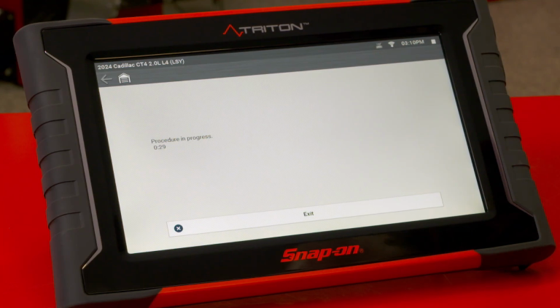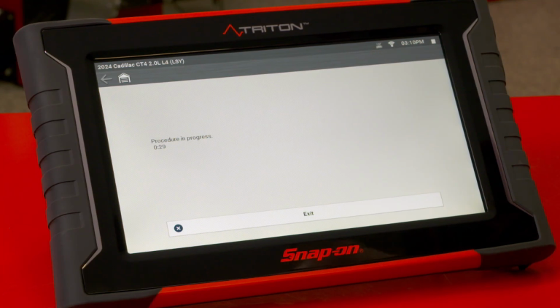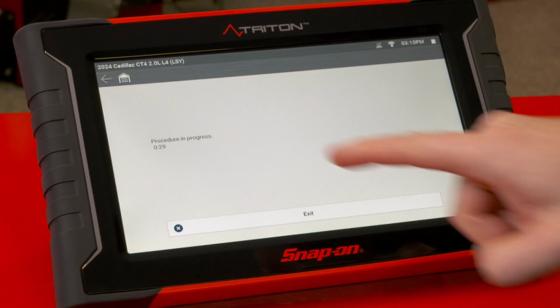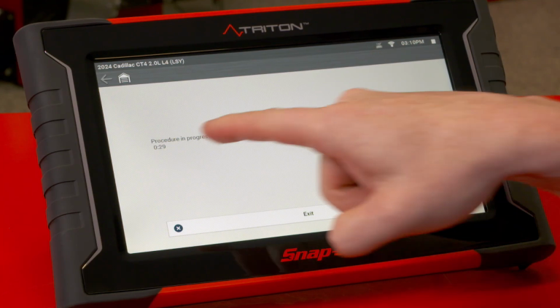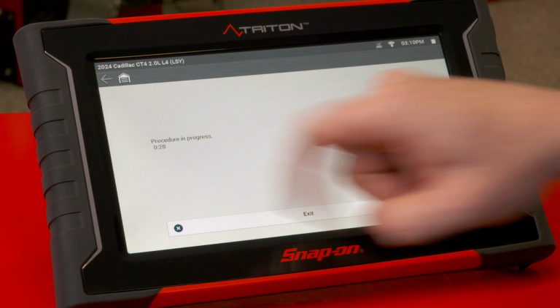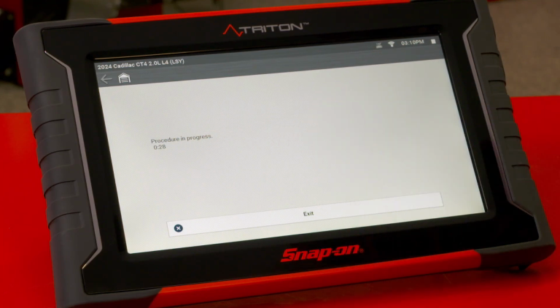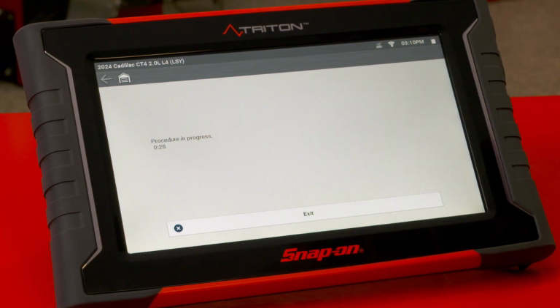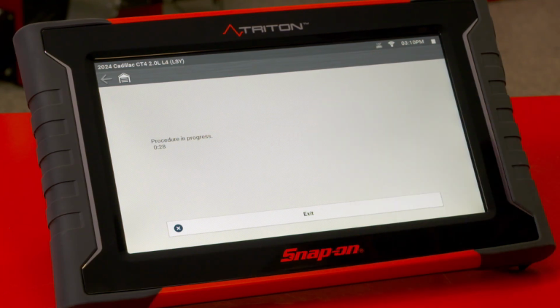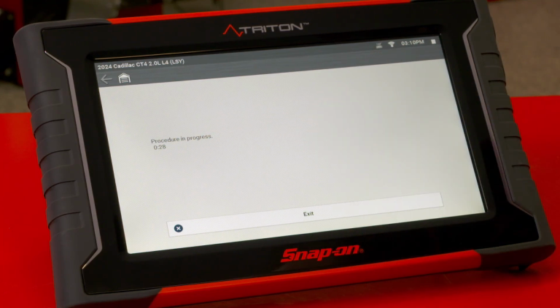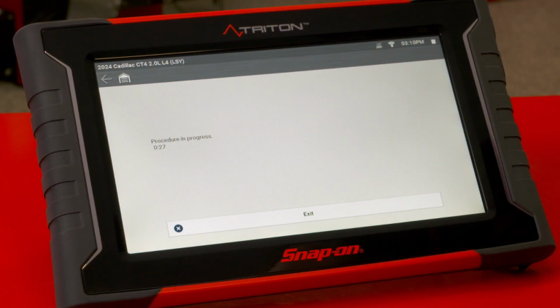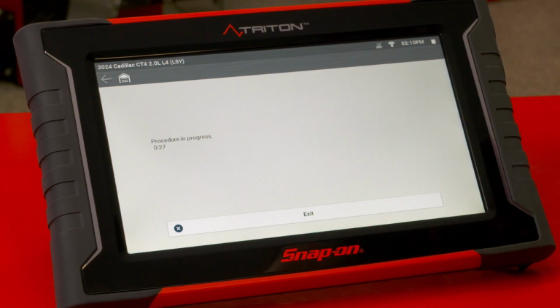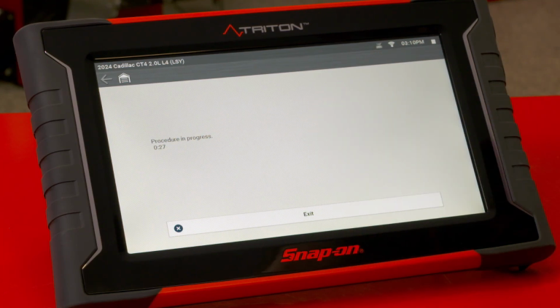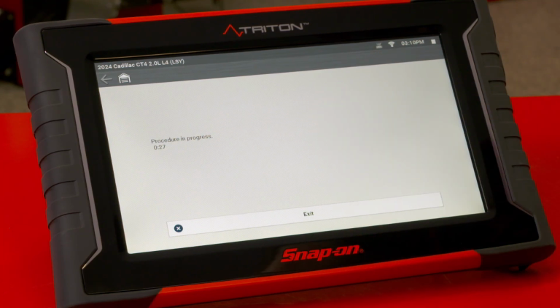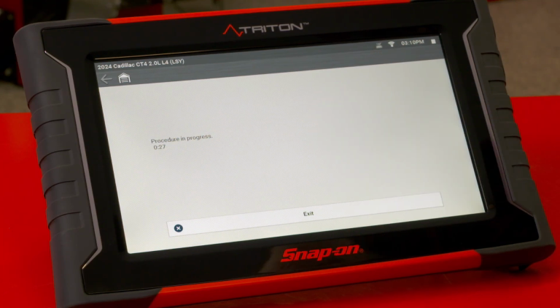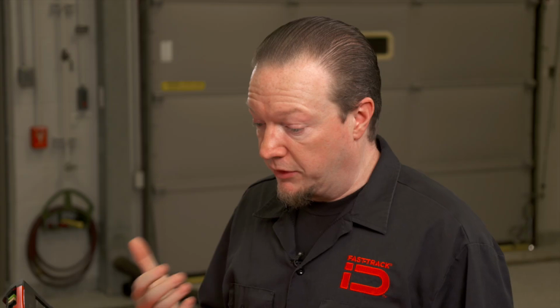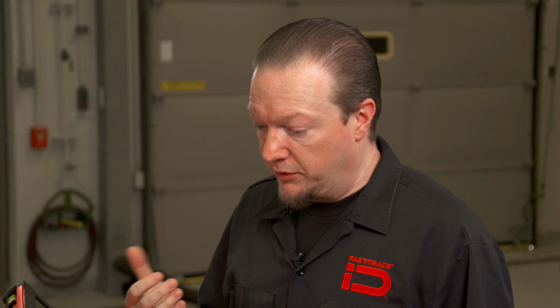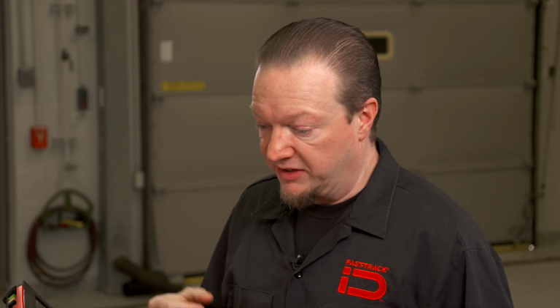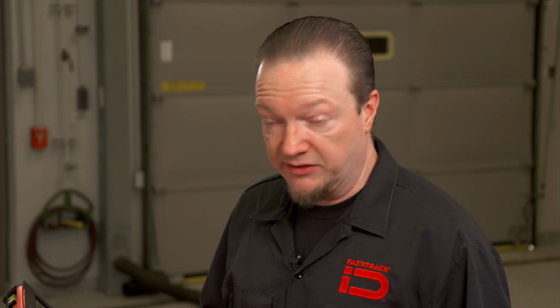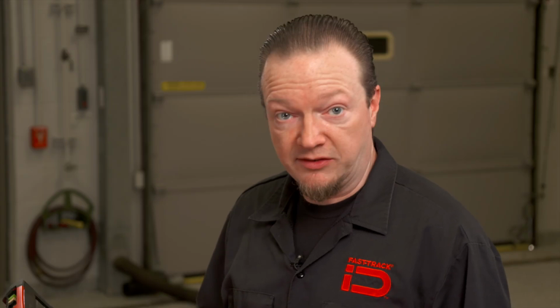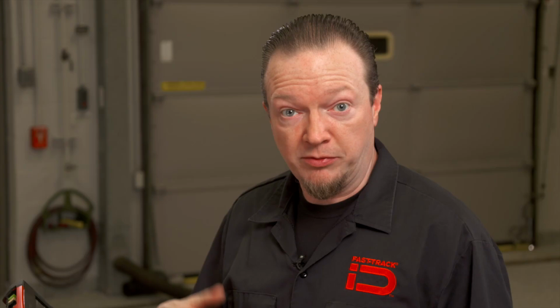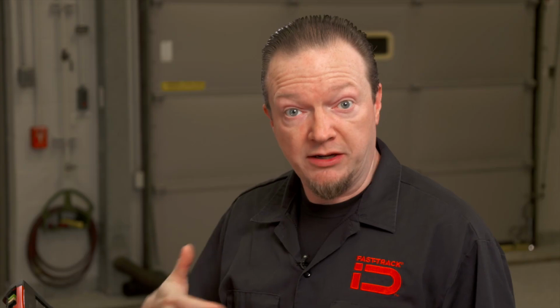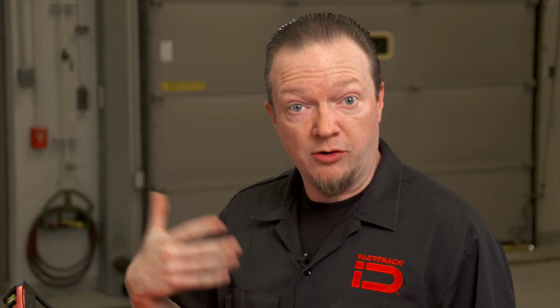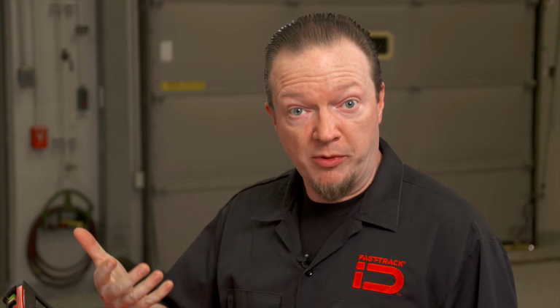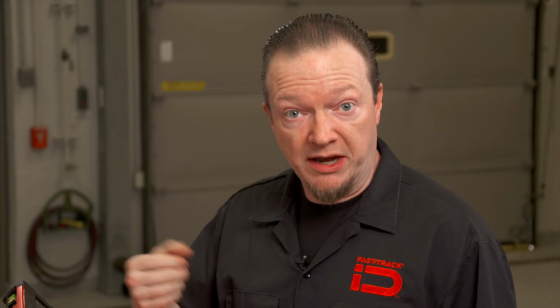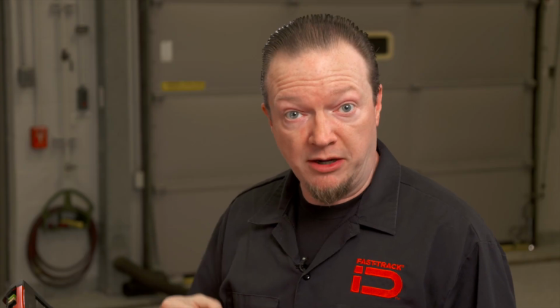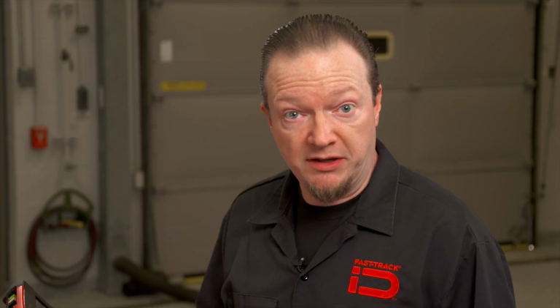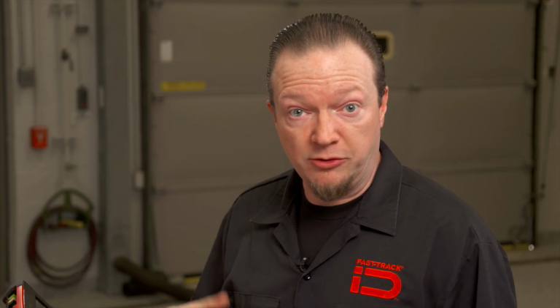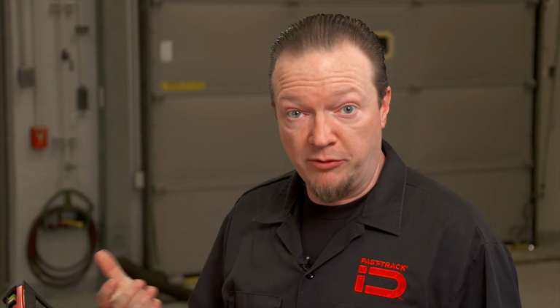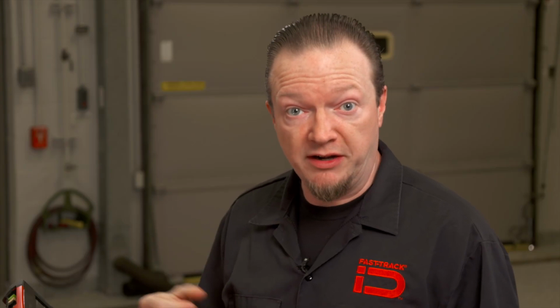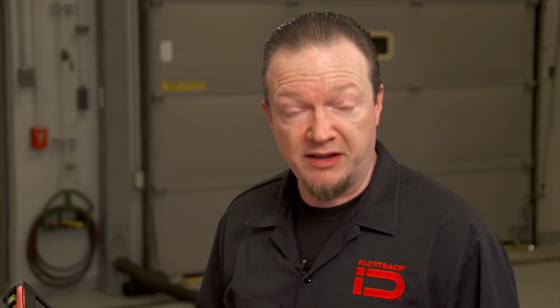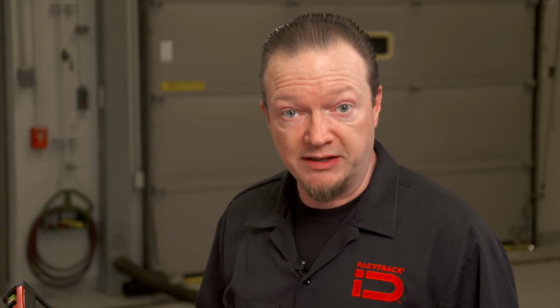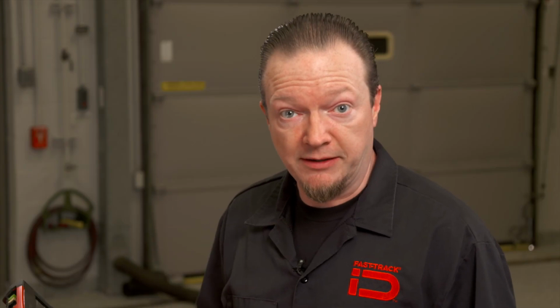You'll see it count down 30 seconds. When the 30 seconds is complete, it'll open back up and you'll be ready to test again.